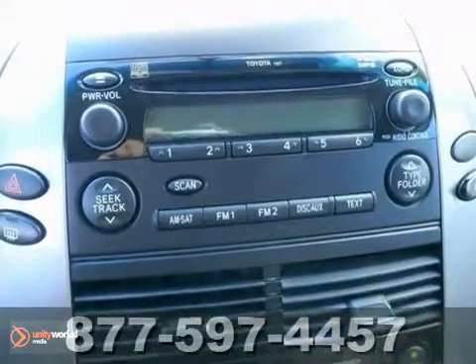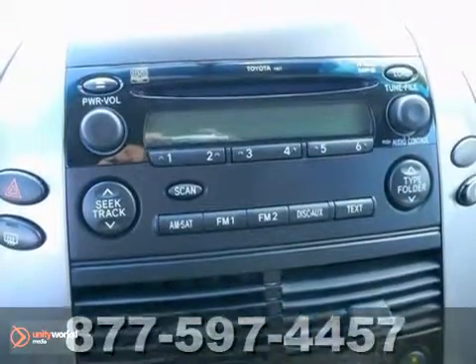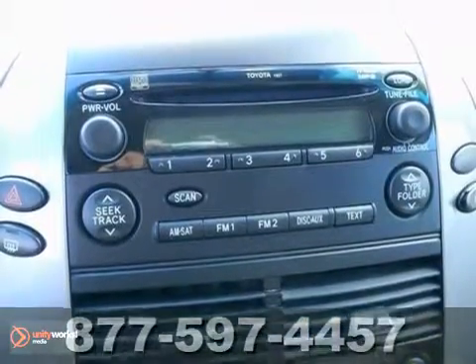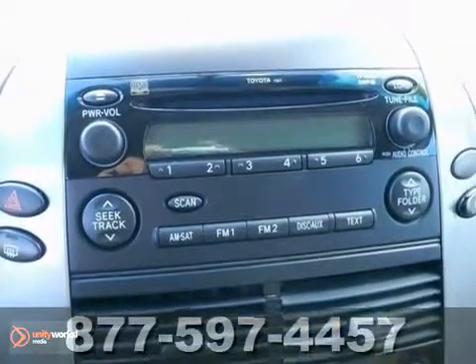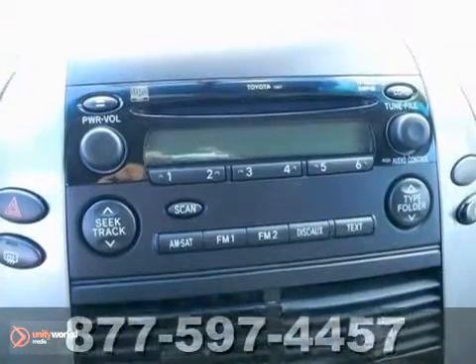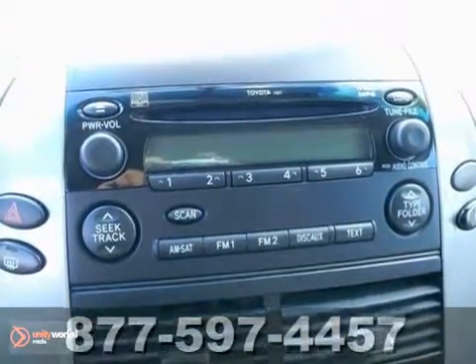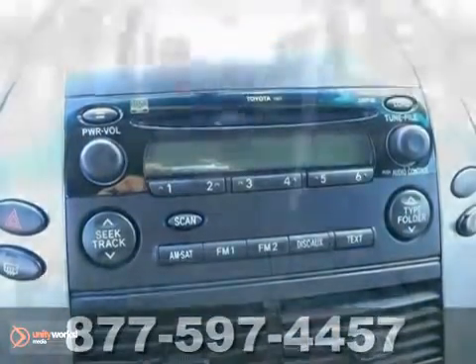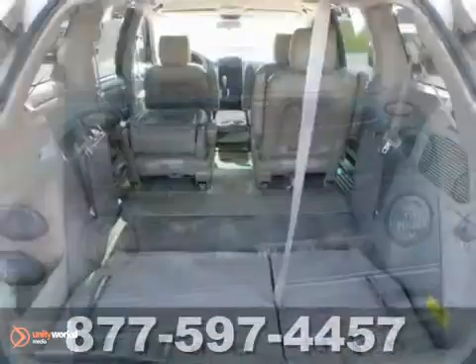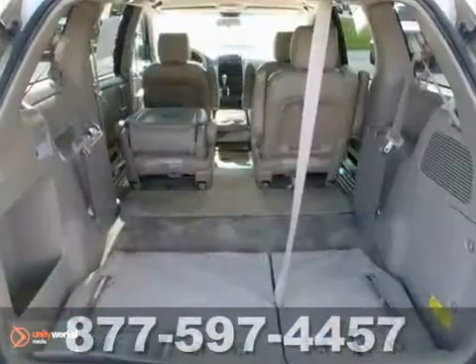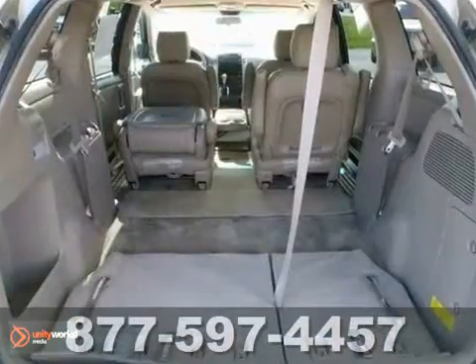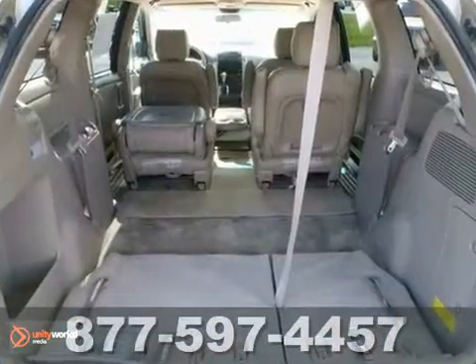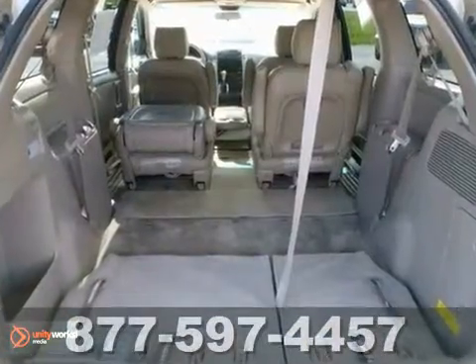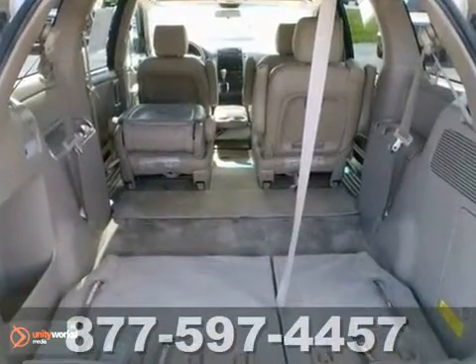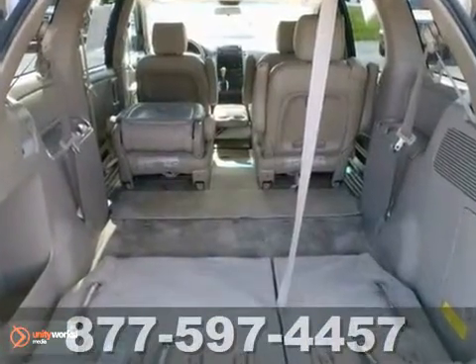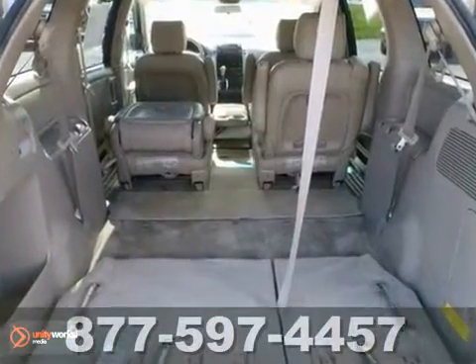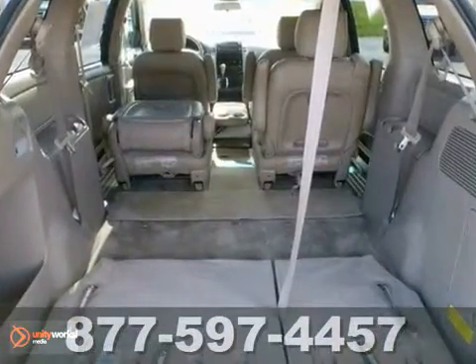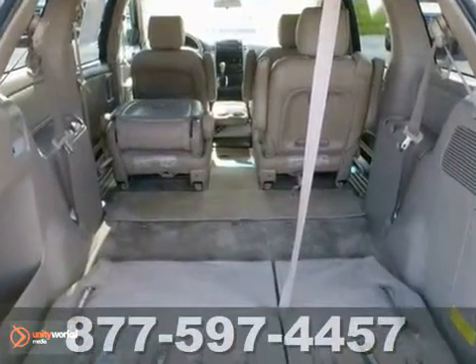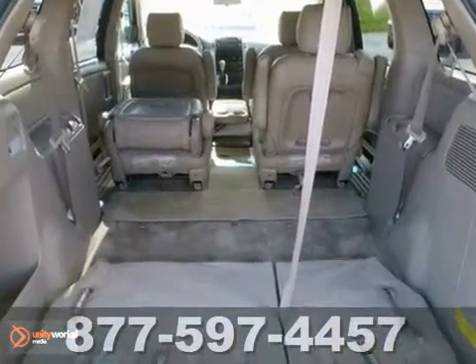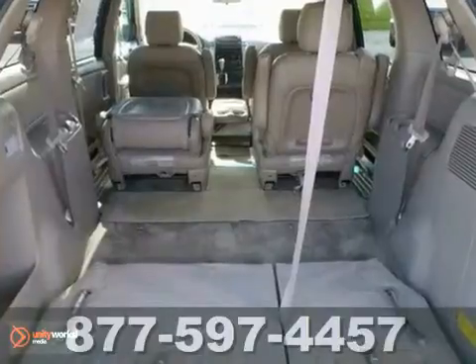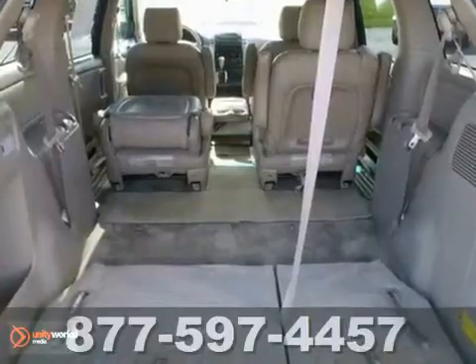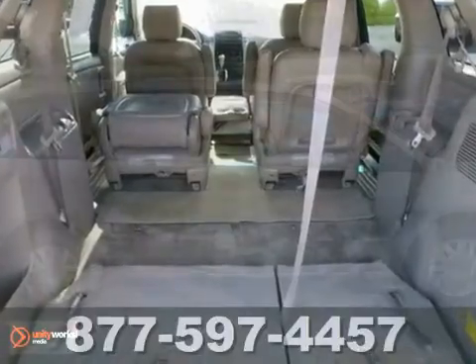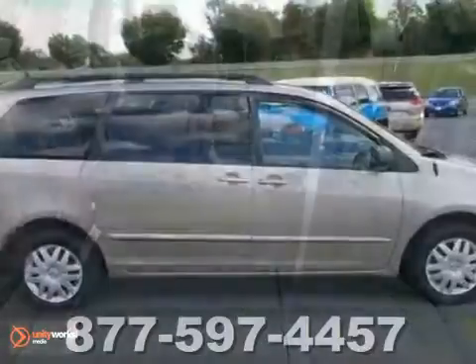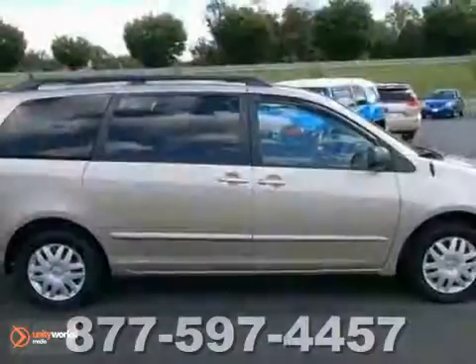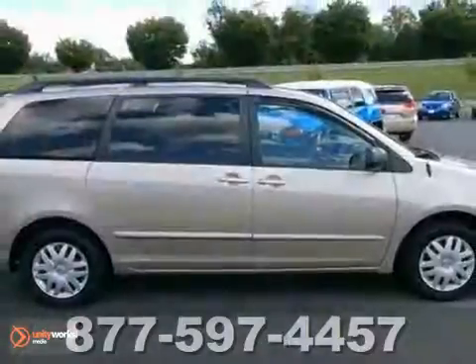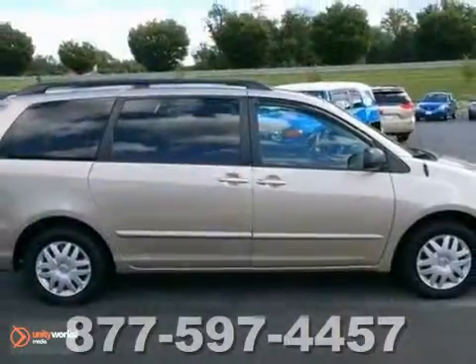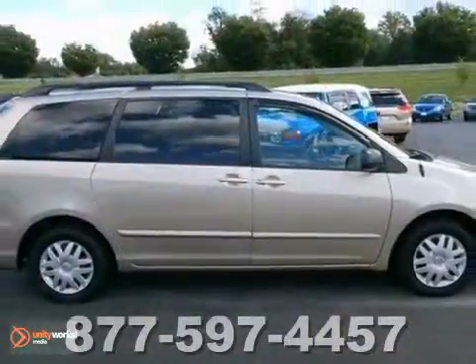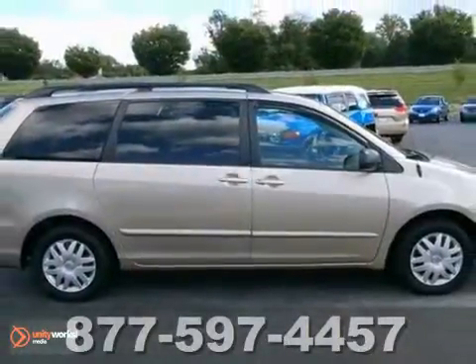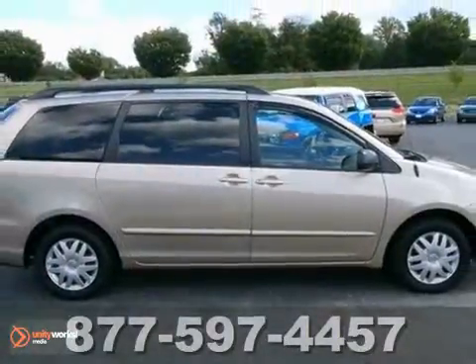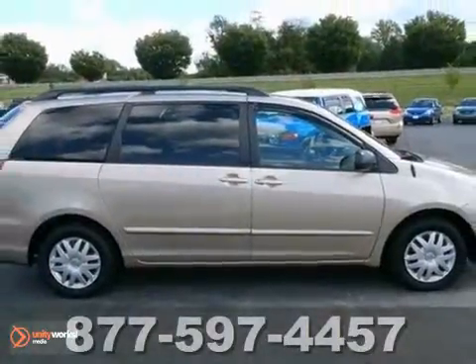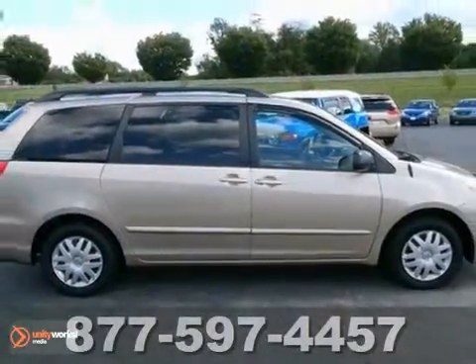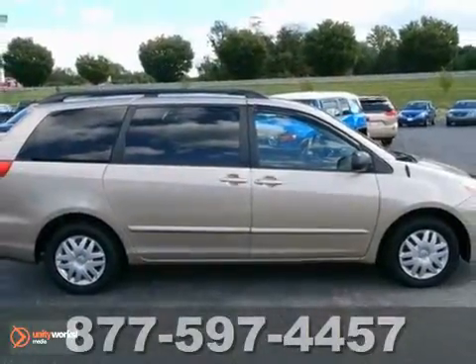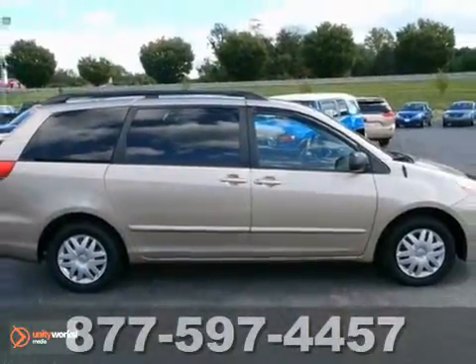Since you're always on the go, you owe it to yourself to stop in and take it for a test drive that you'll enjoy.